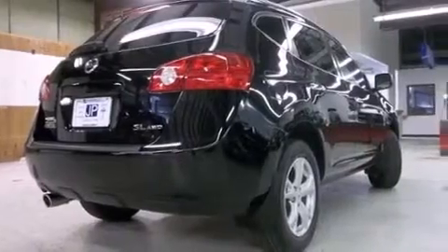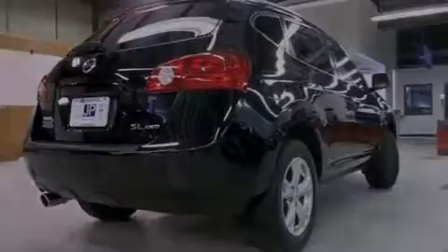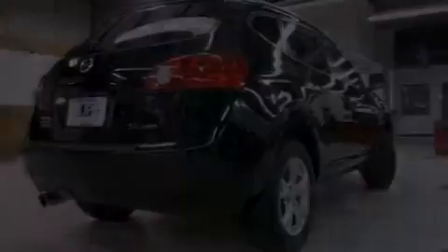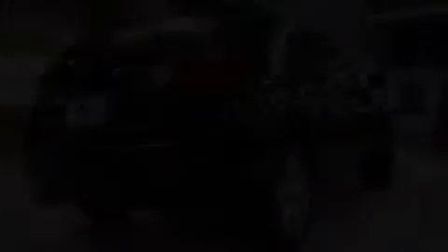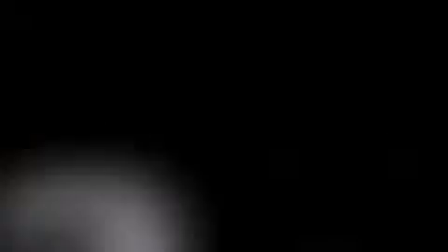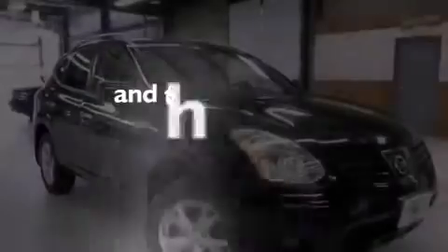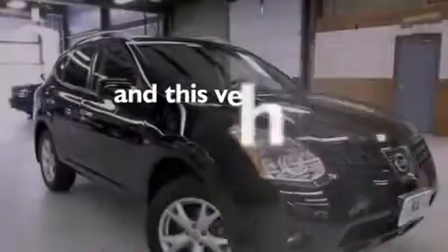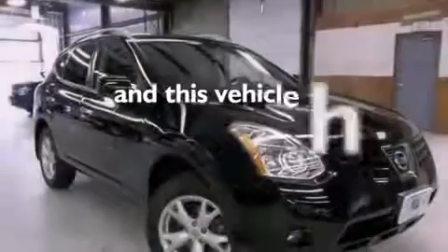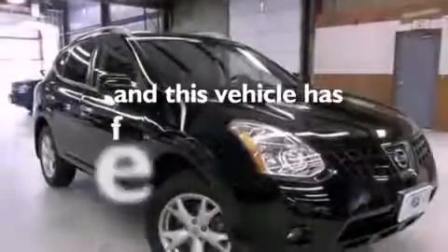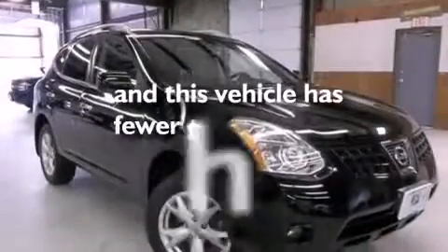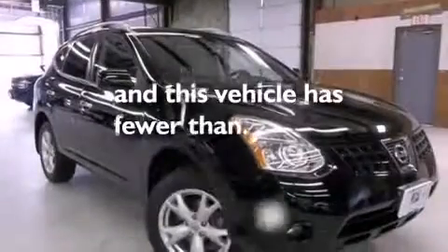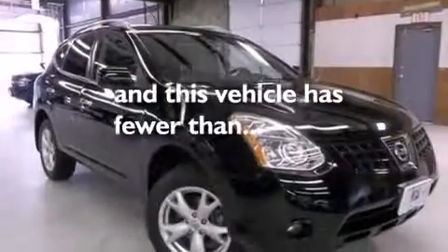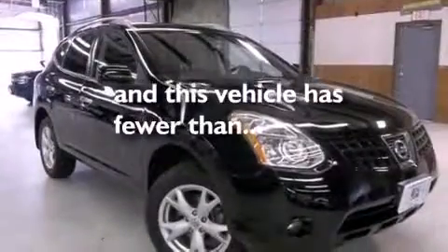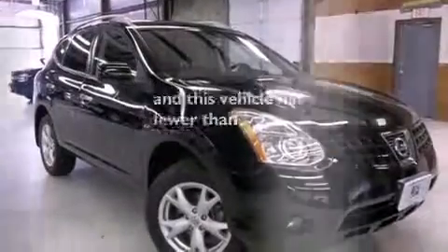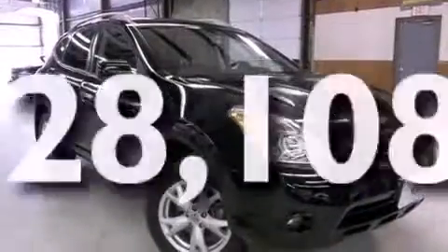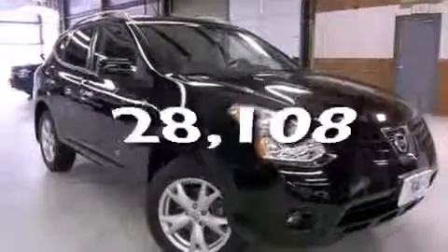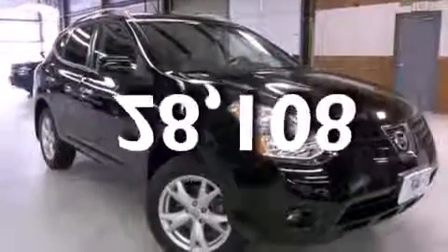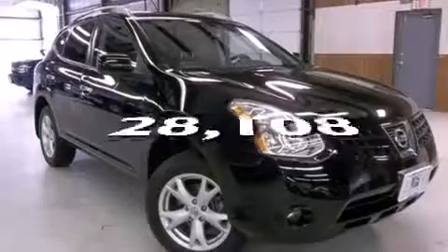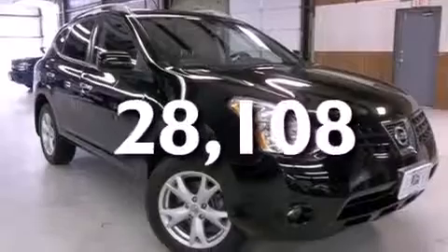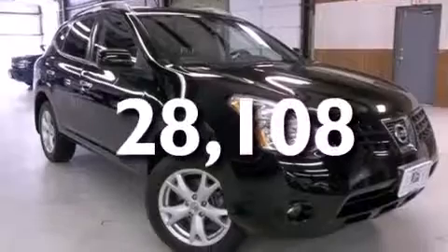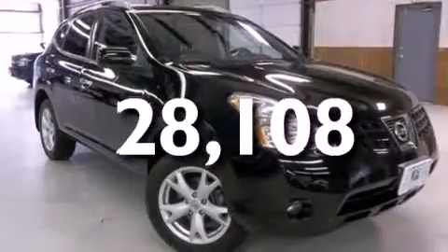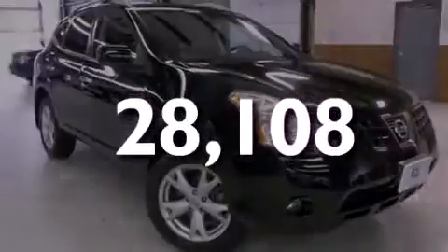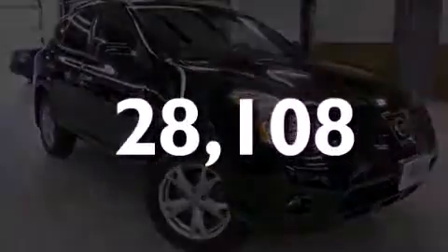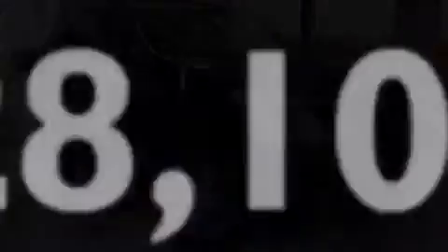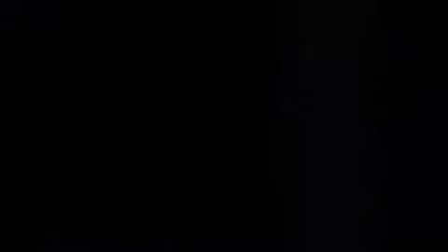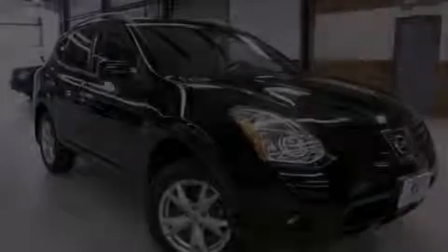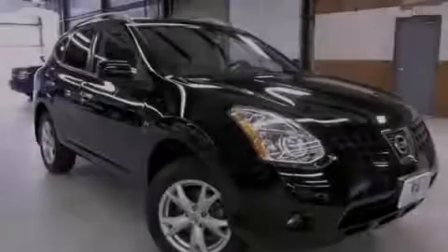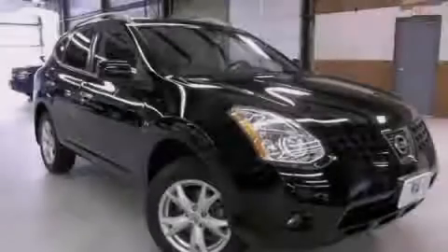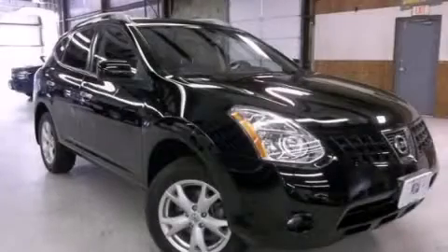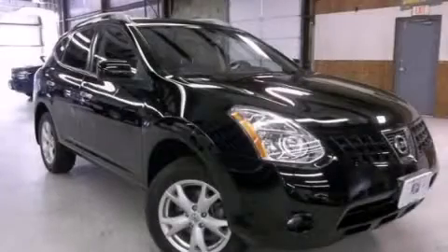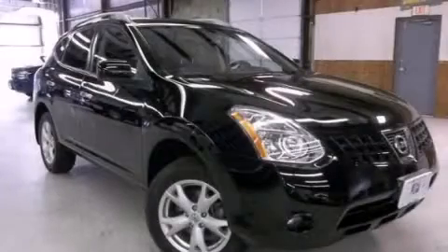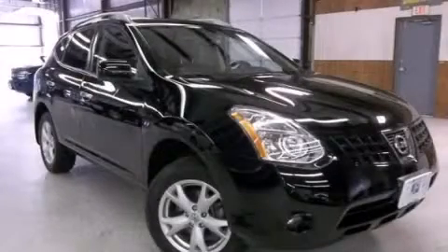This vehicle has less than 29,000 miles. Call now to find out how you can own this breathtaking vehicle.